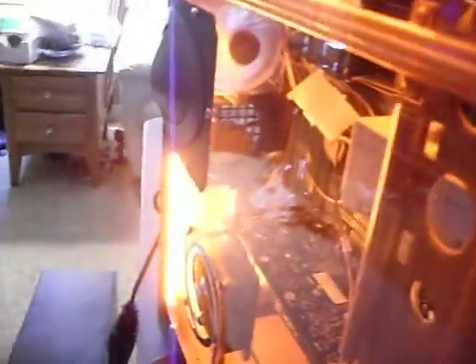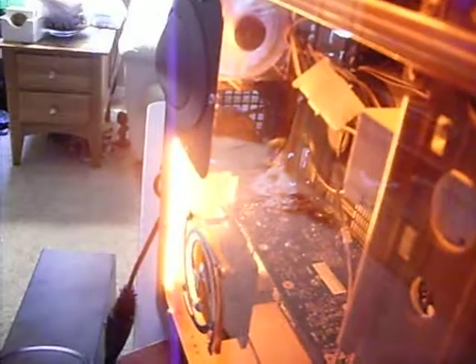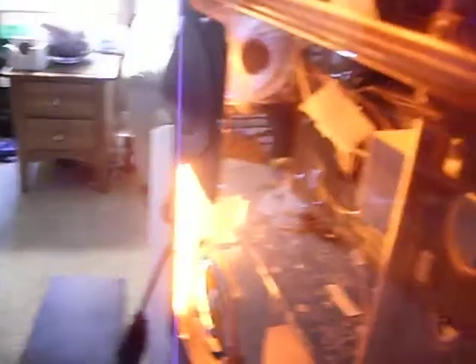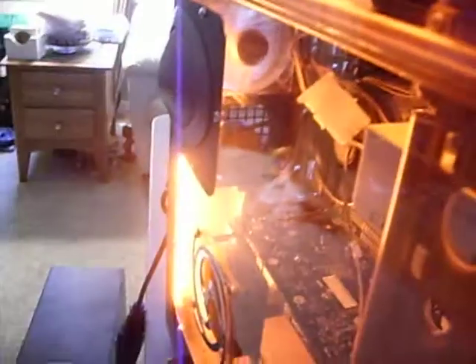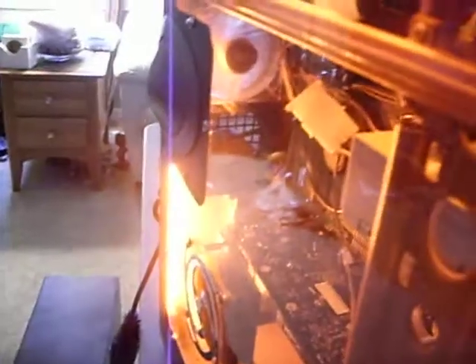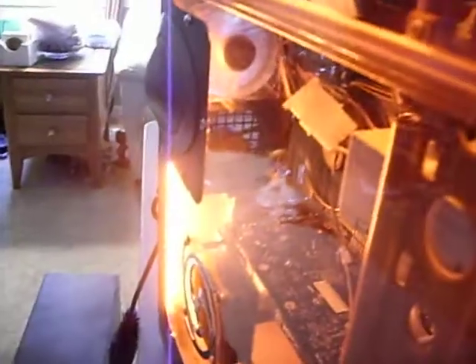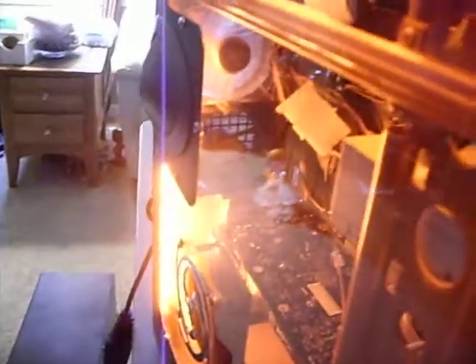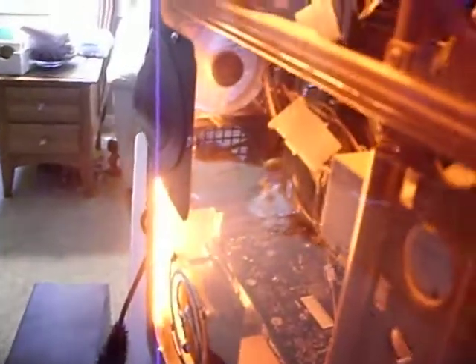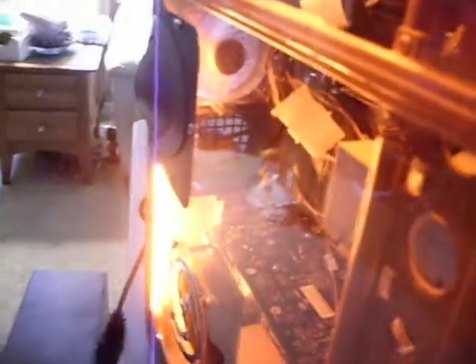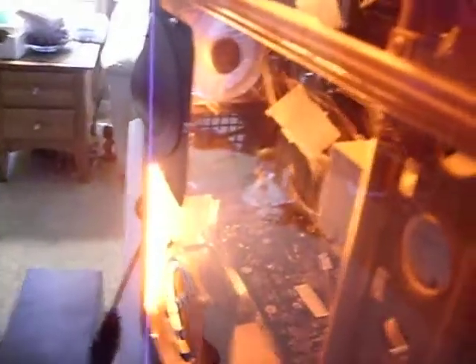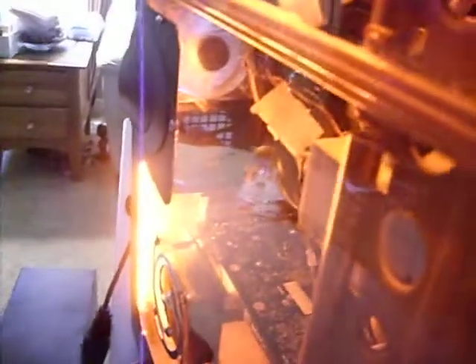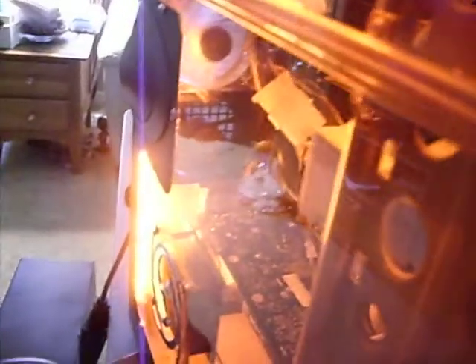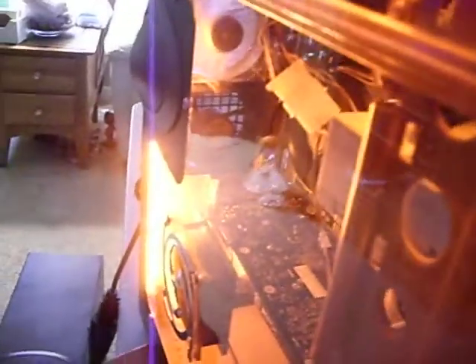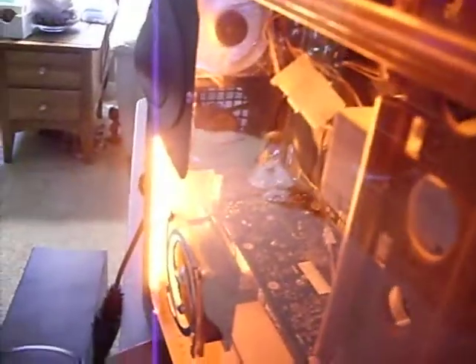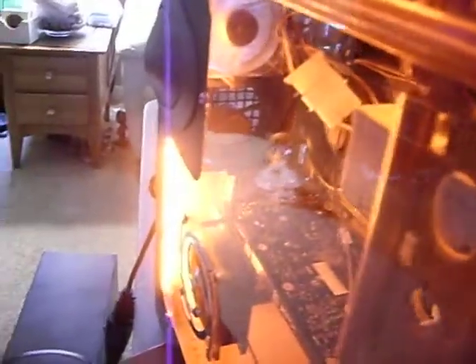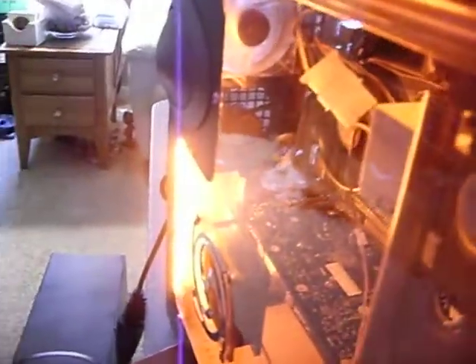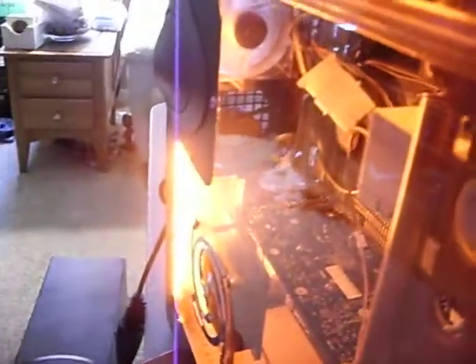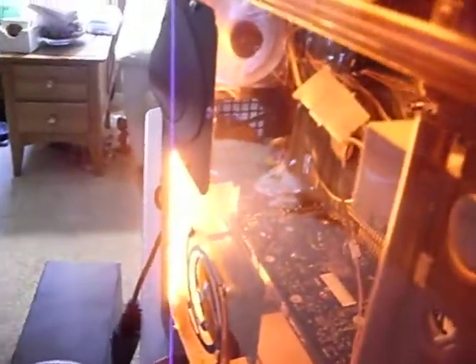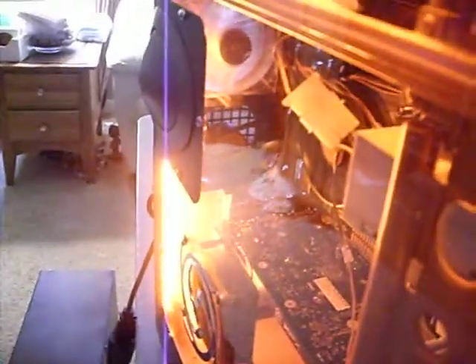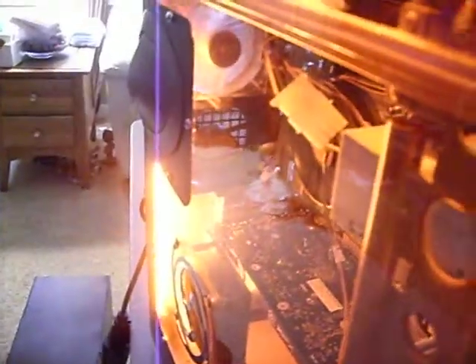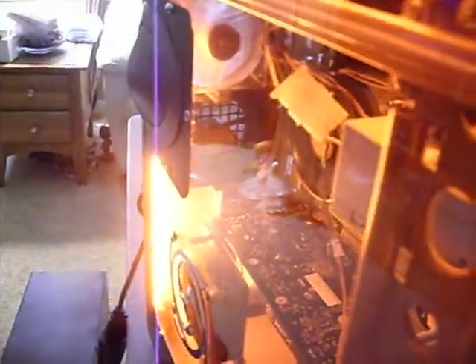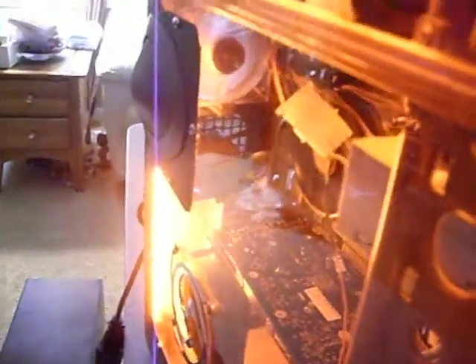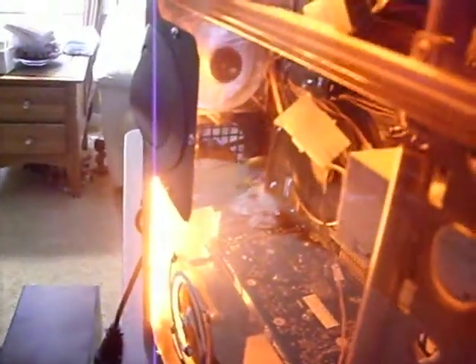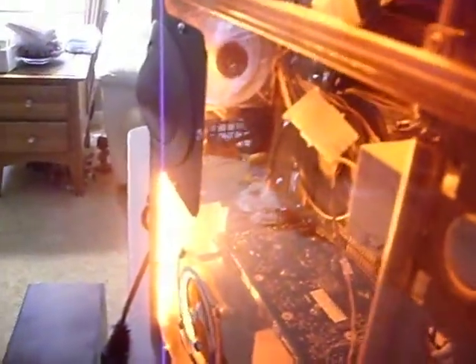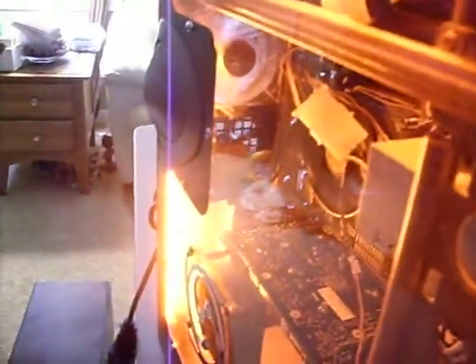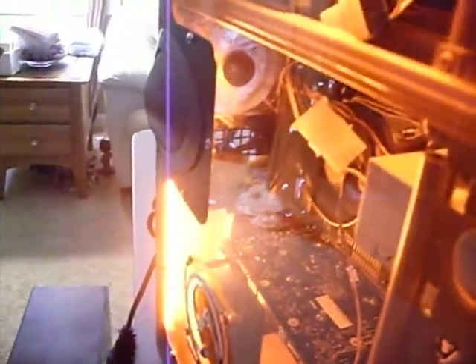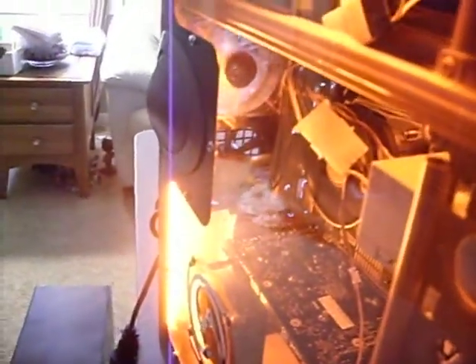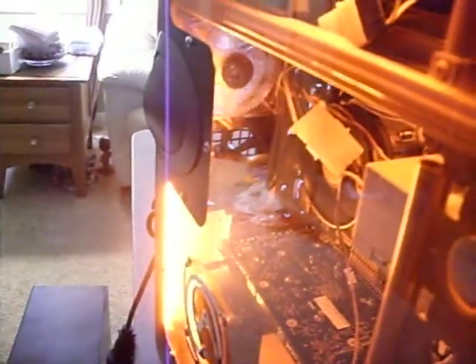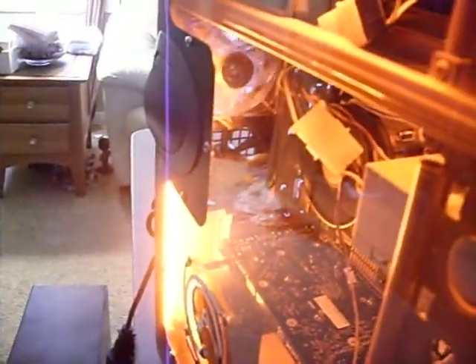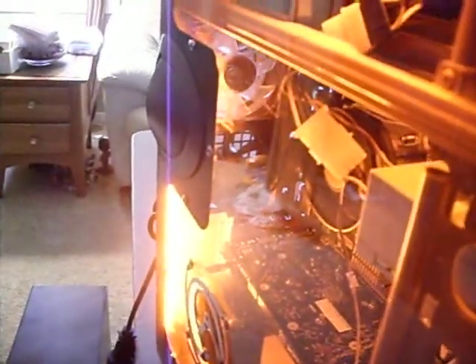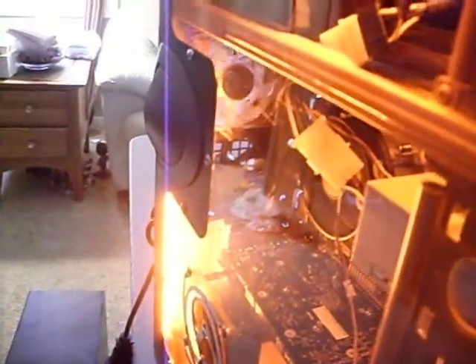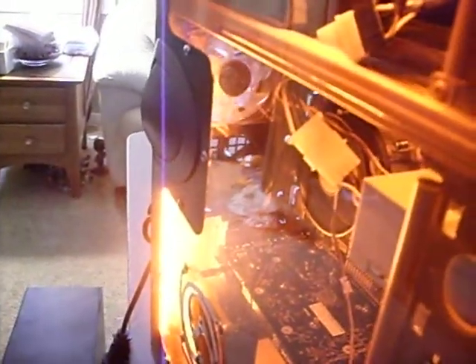I'm gonna switch the fans off — see how they stopped.